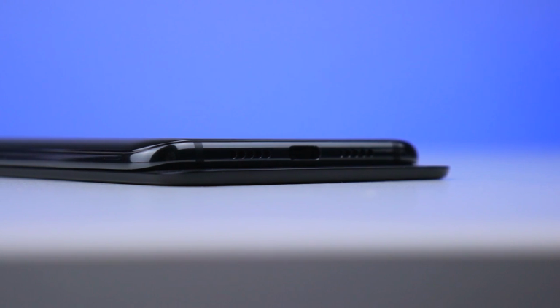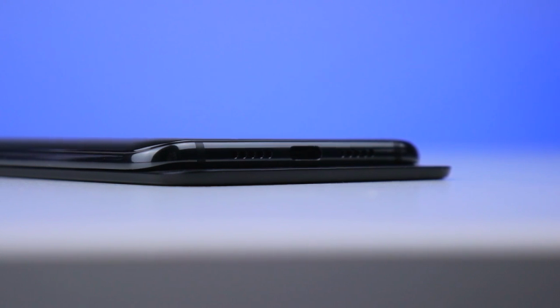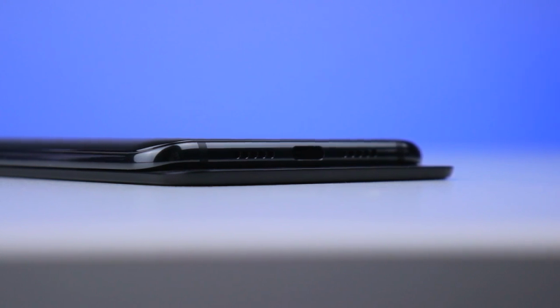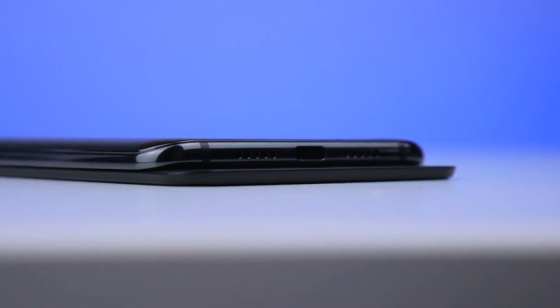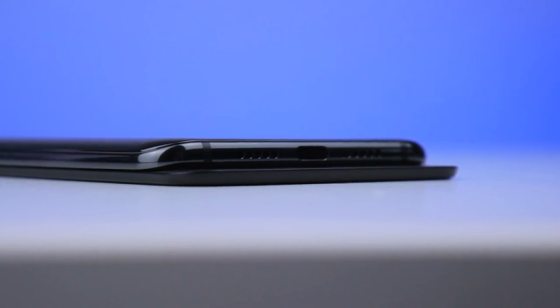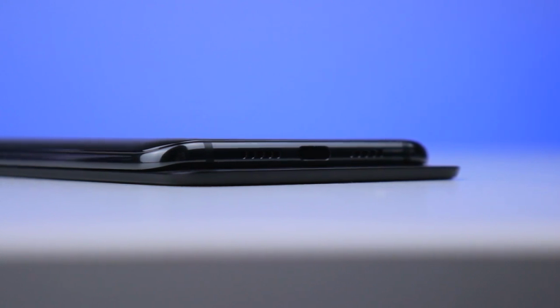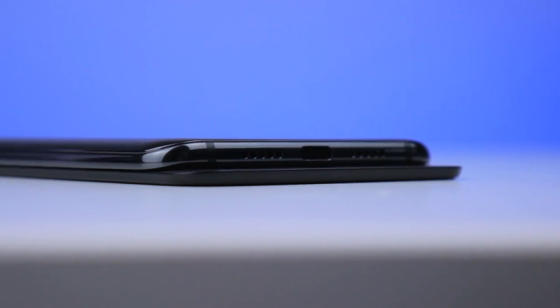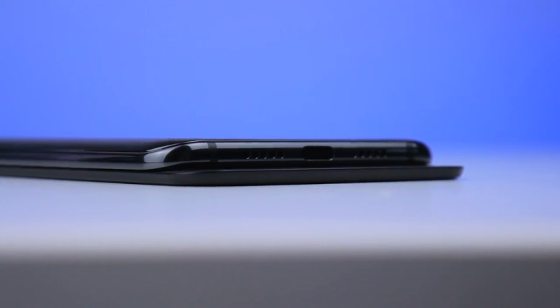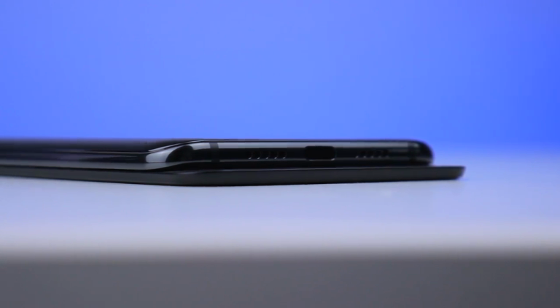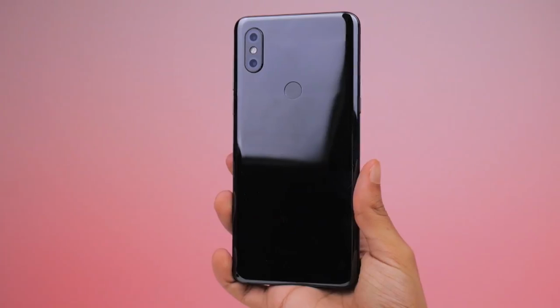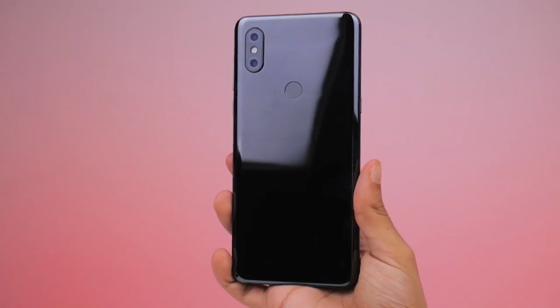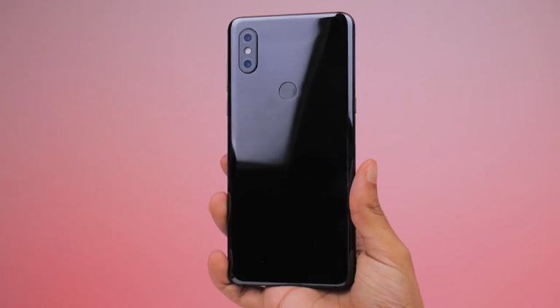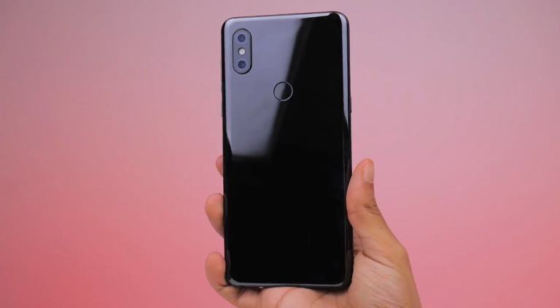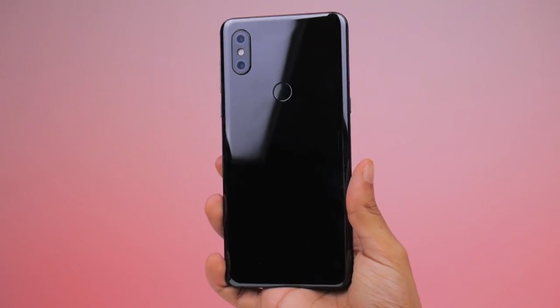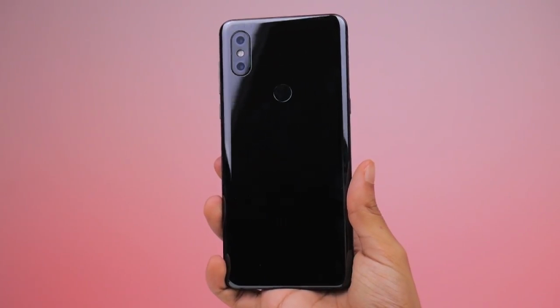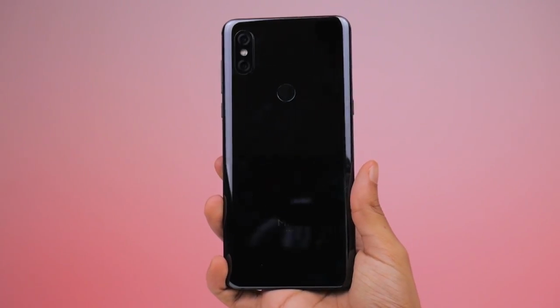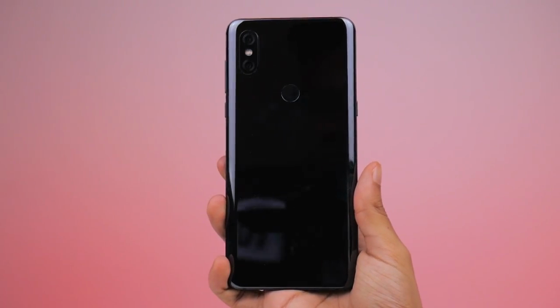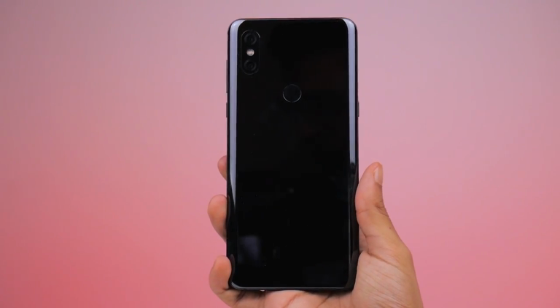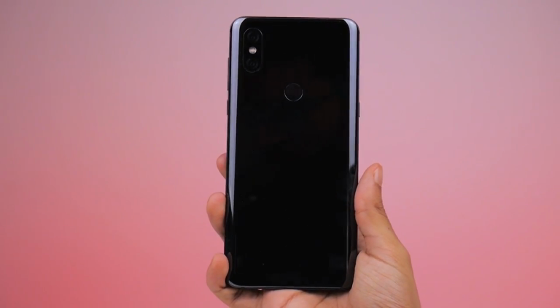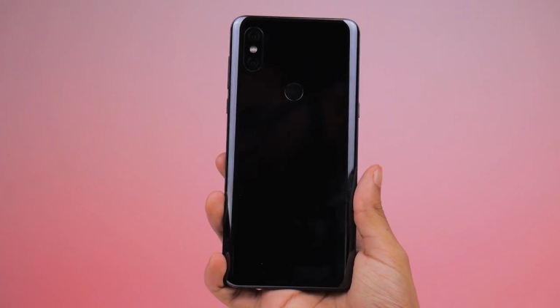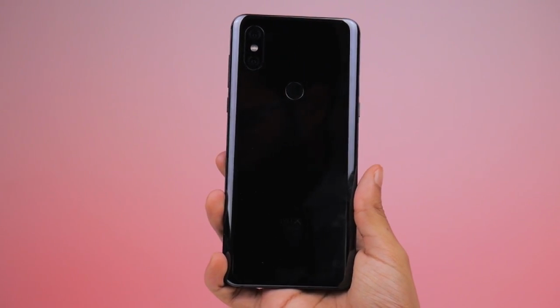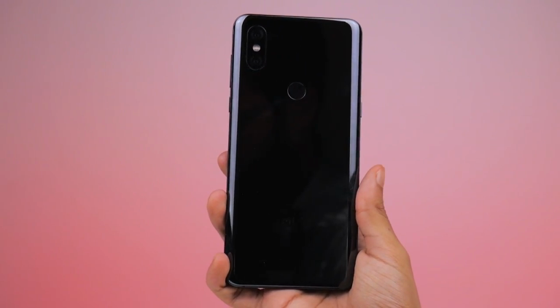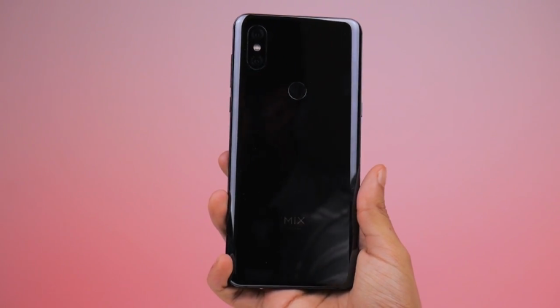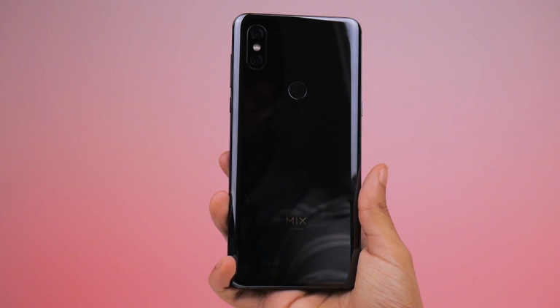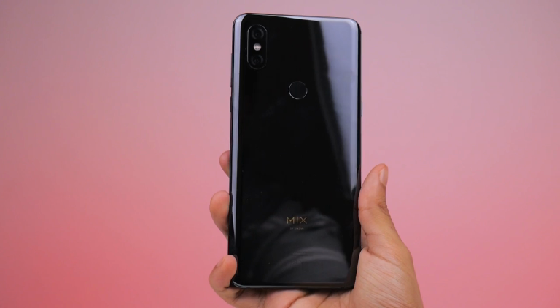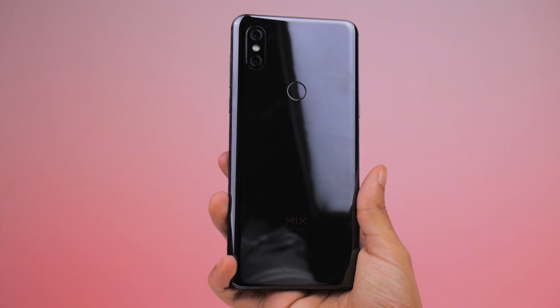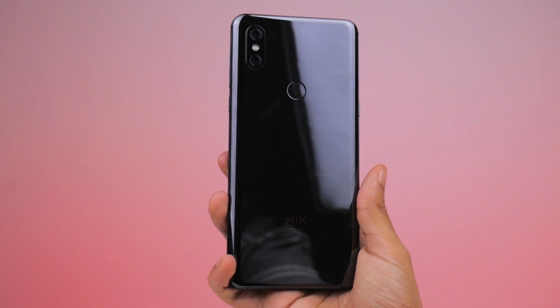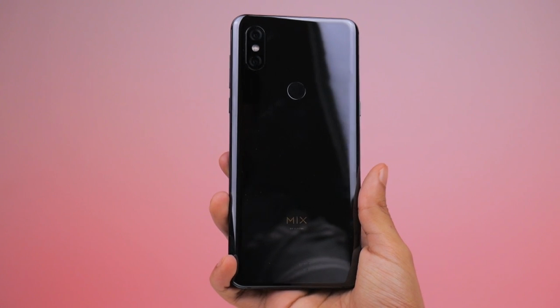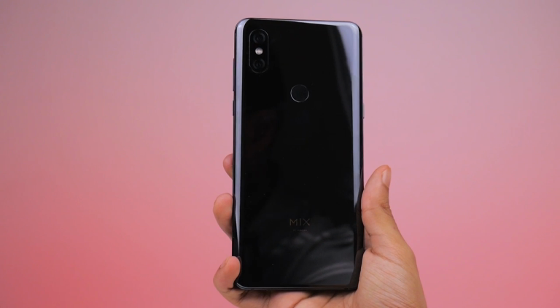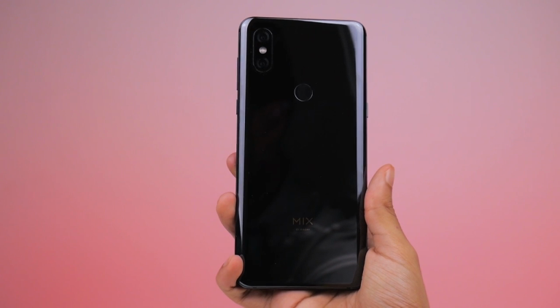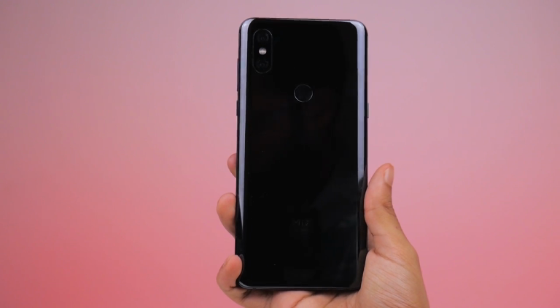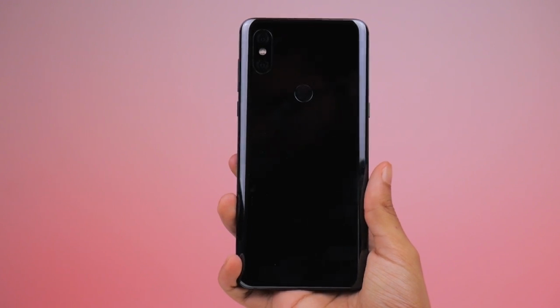Unfortunately, there's no face unlock features. You'll have to rely on the hardware fingerprint scanner for biometrics.